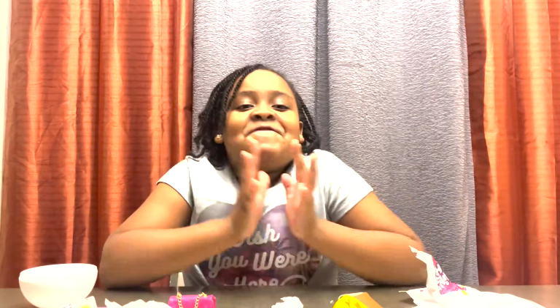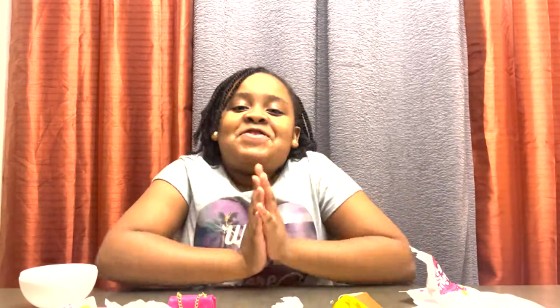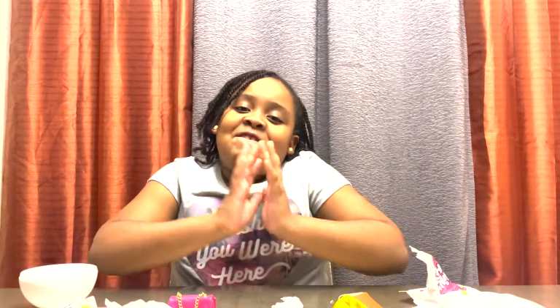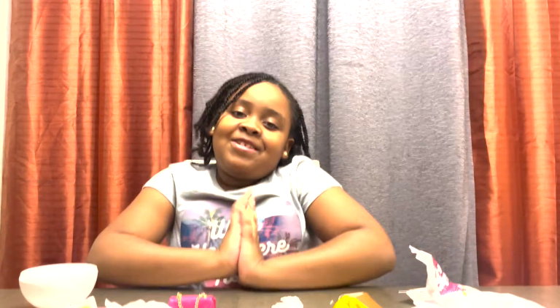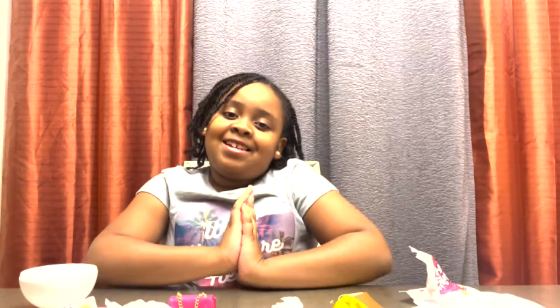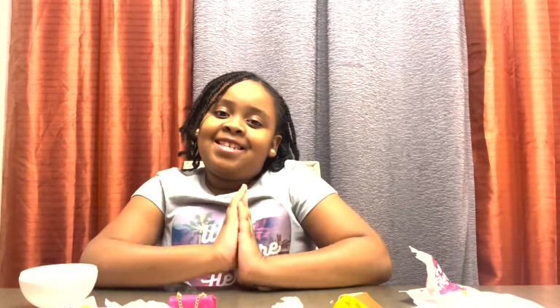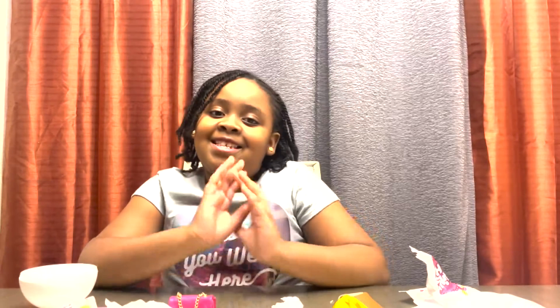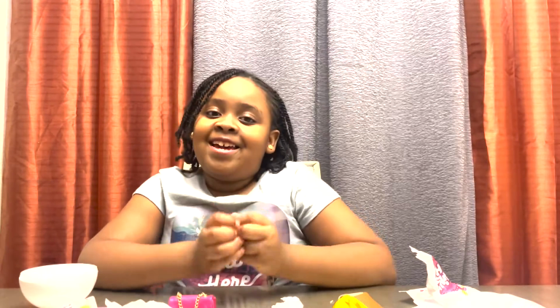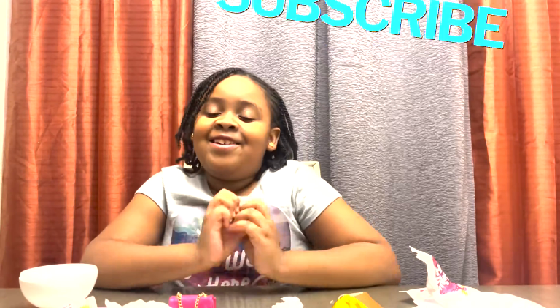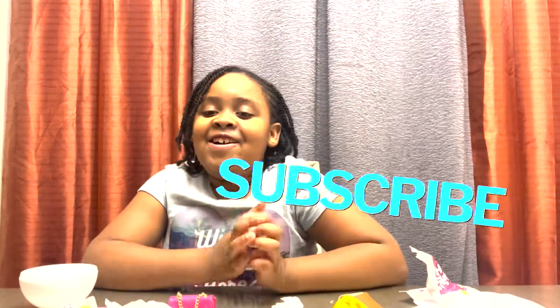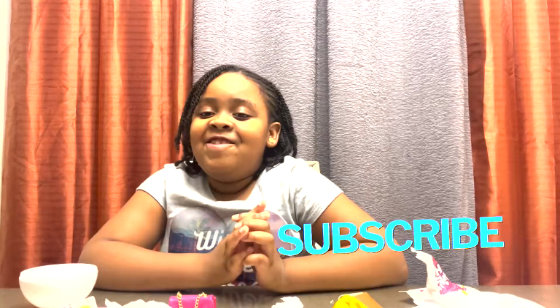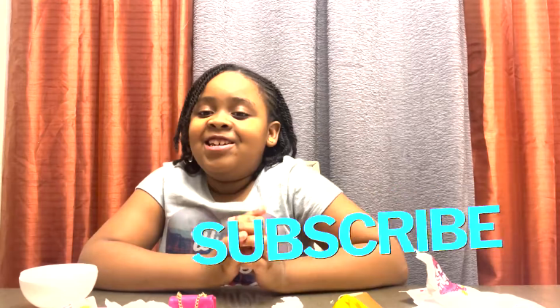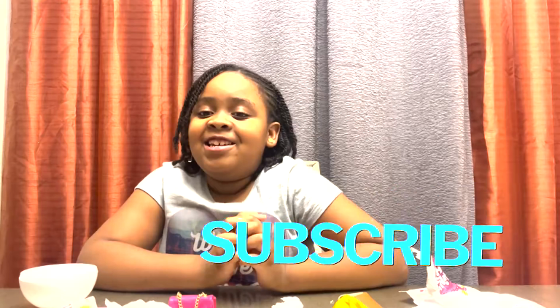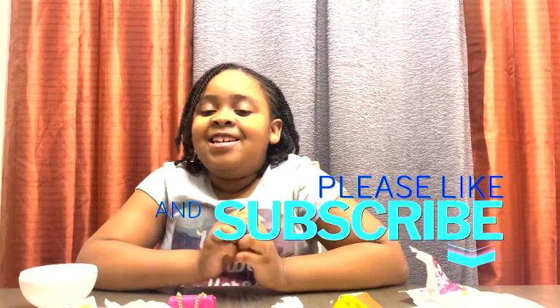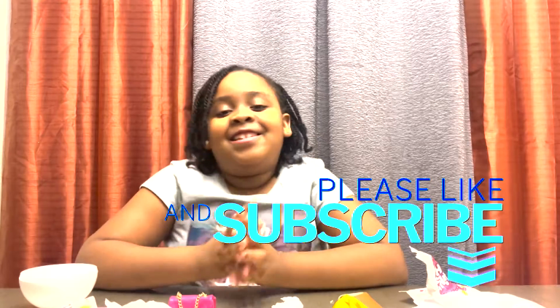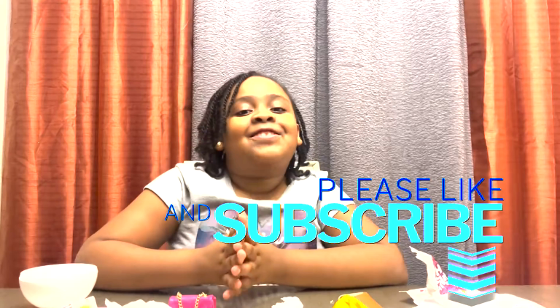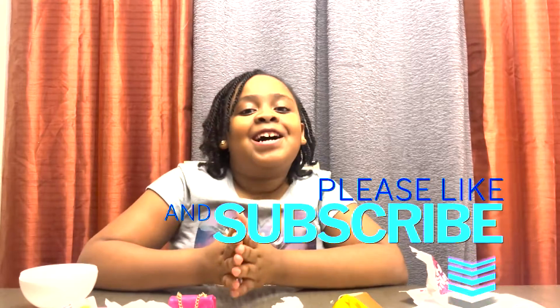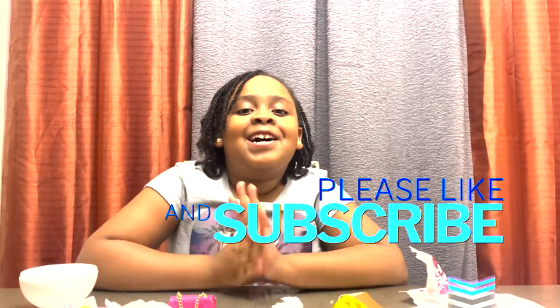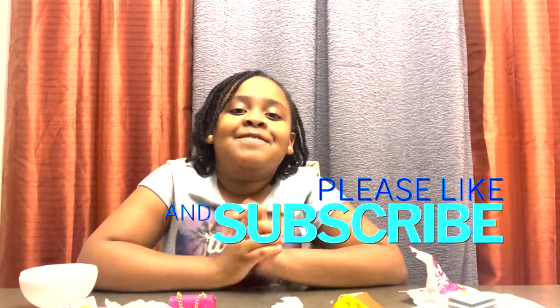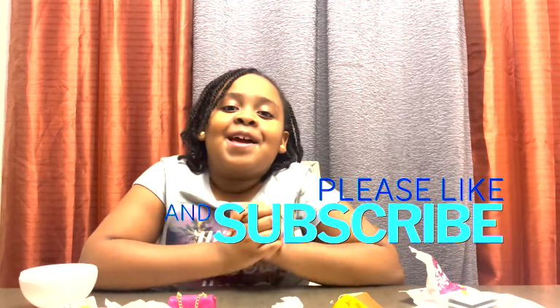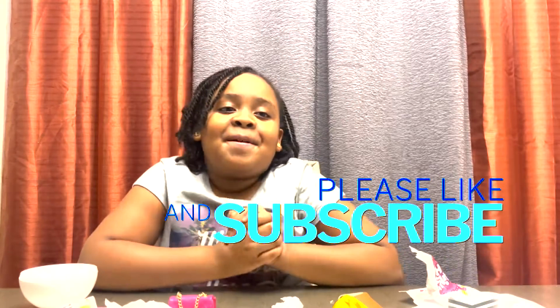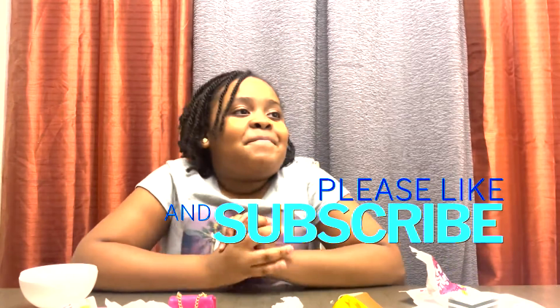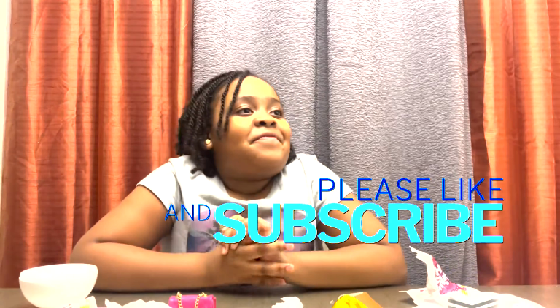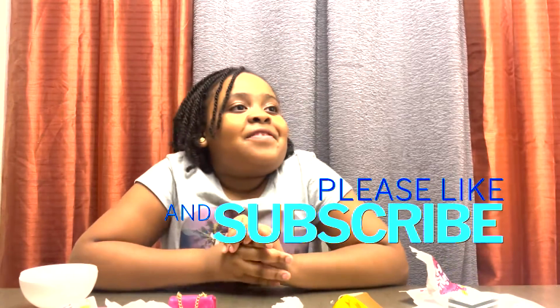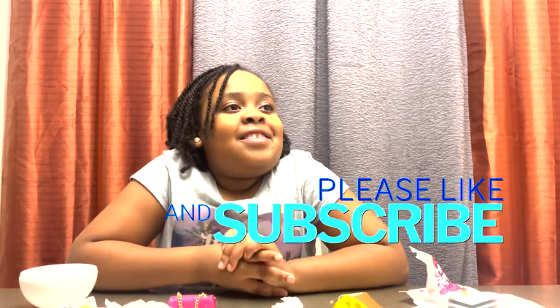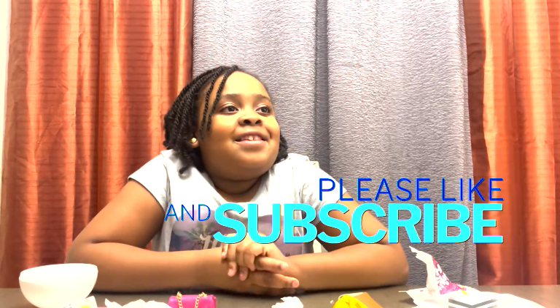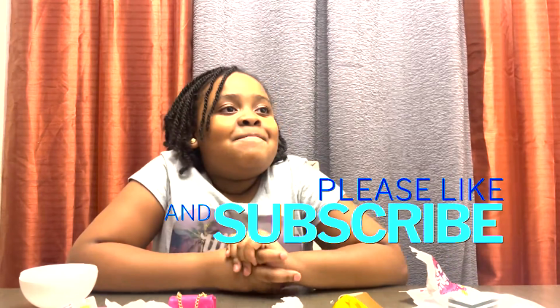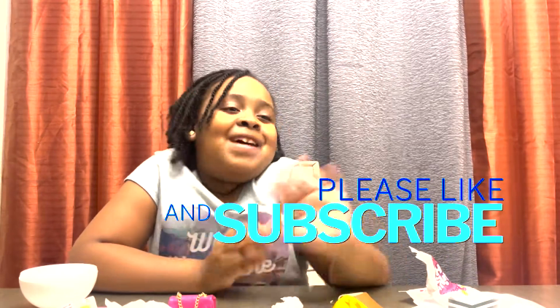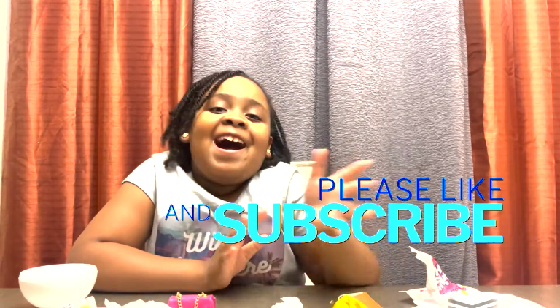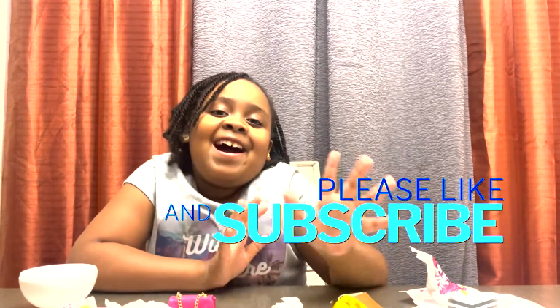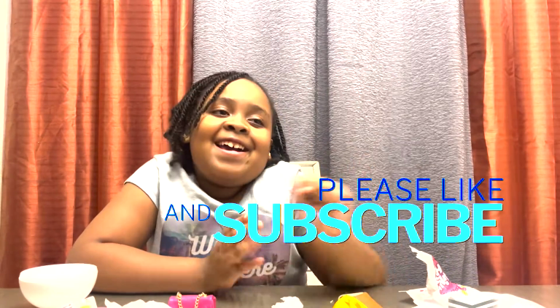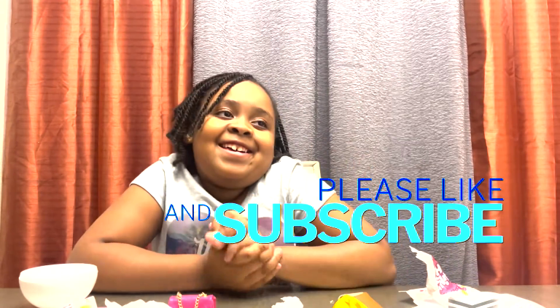Don't forget to like, comment, and subscribe! Bye bye bye!